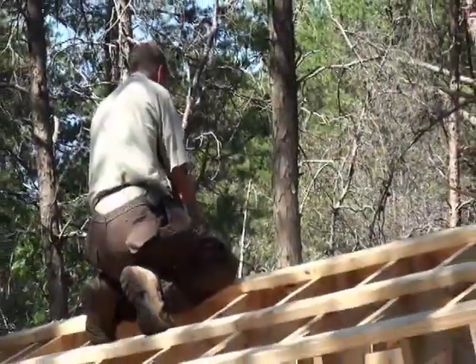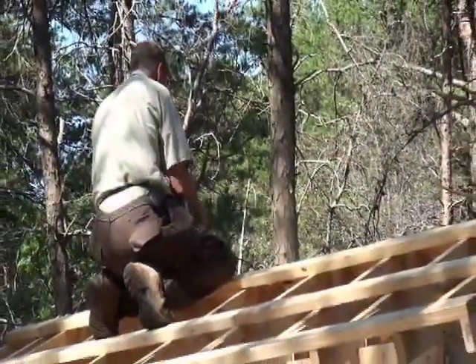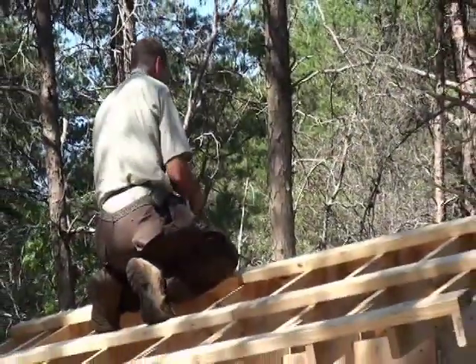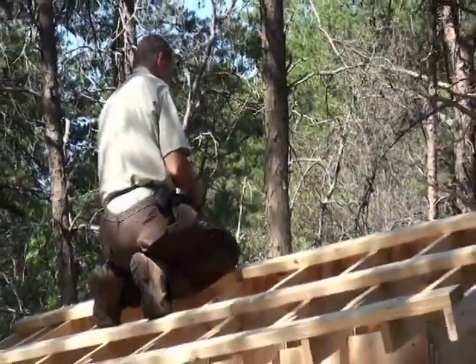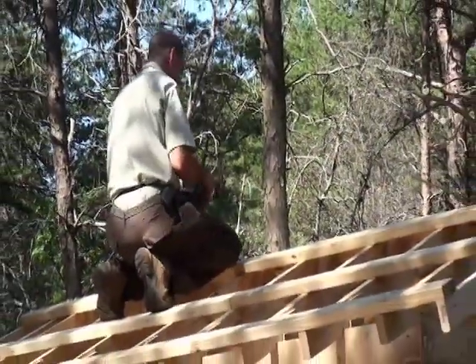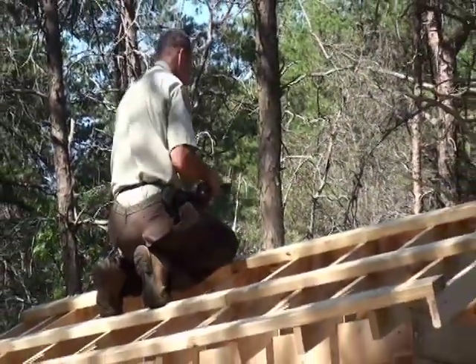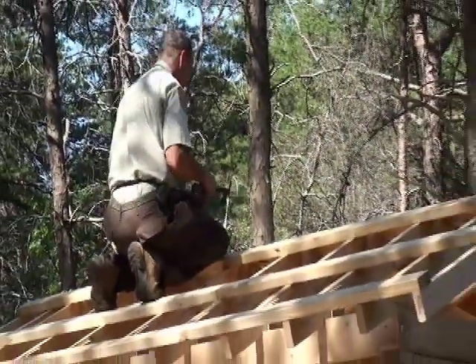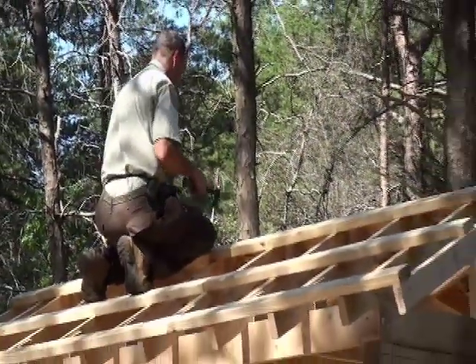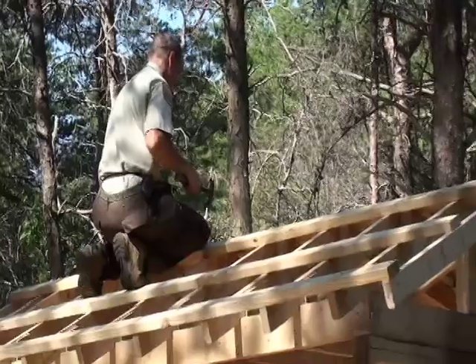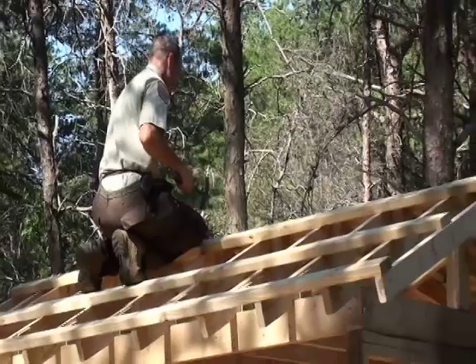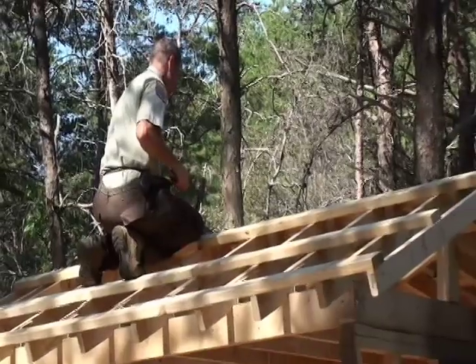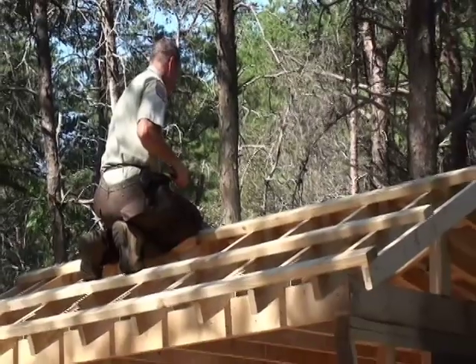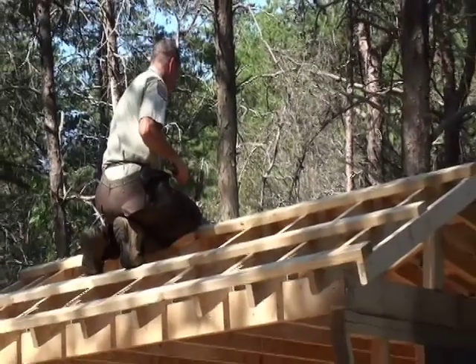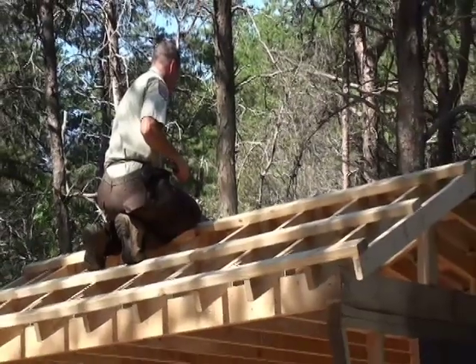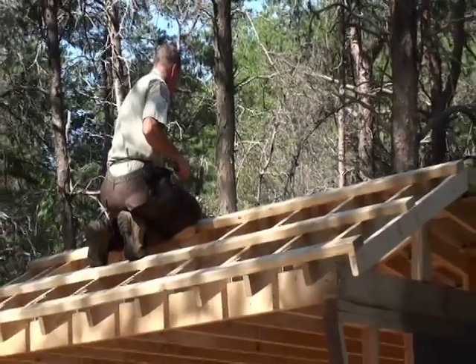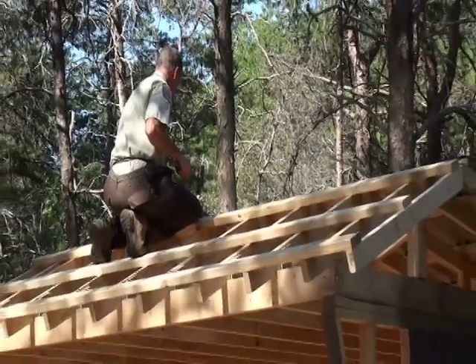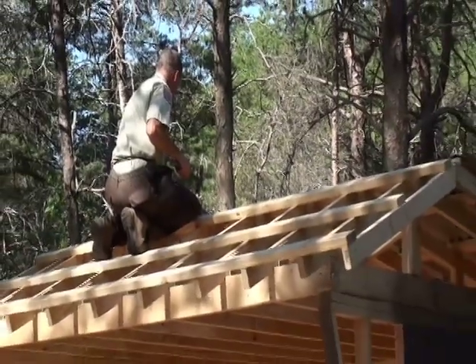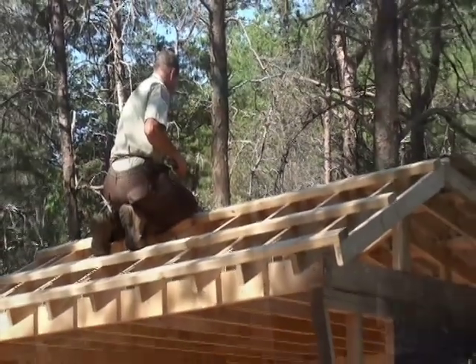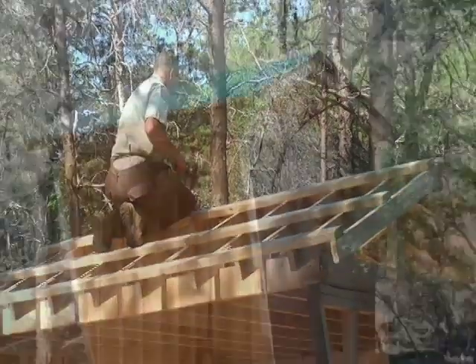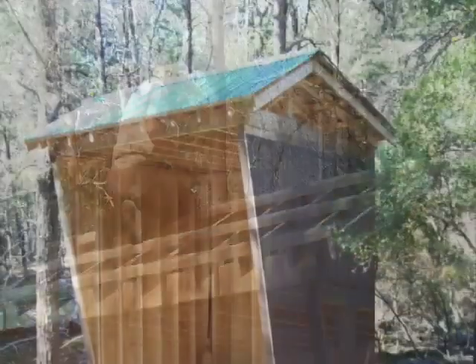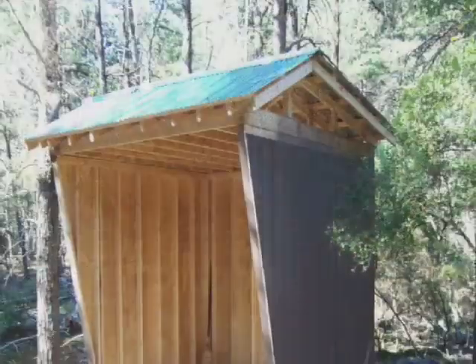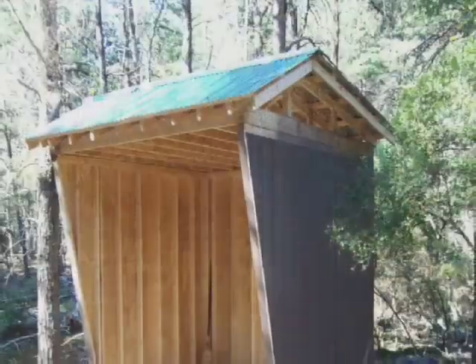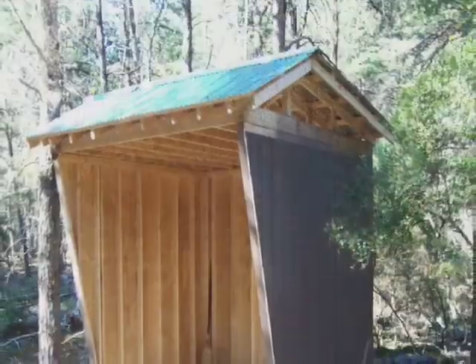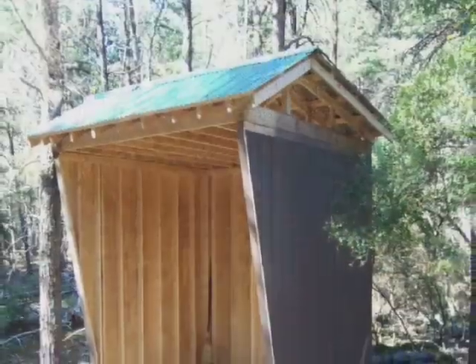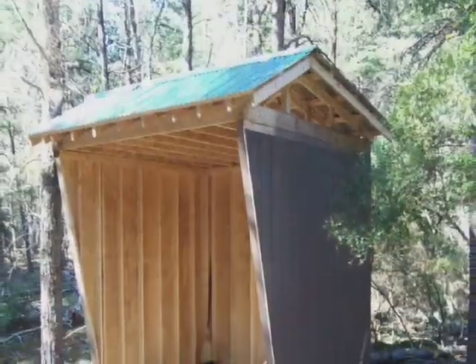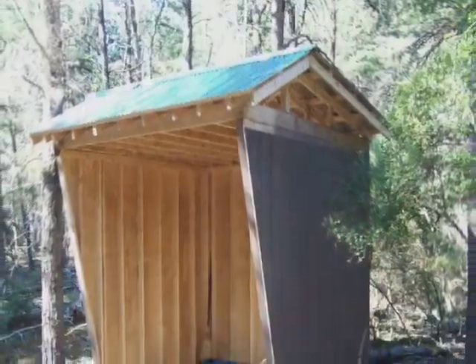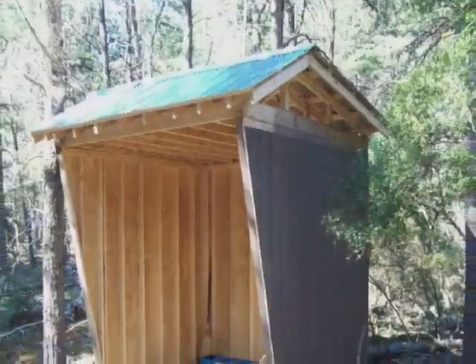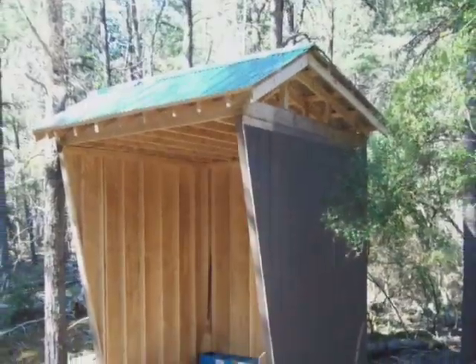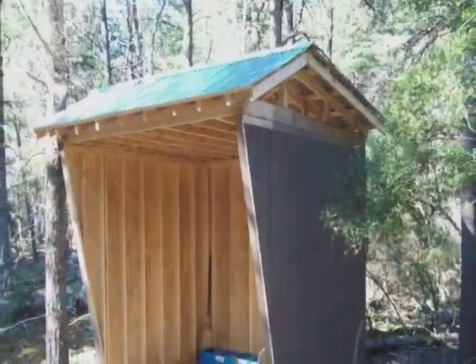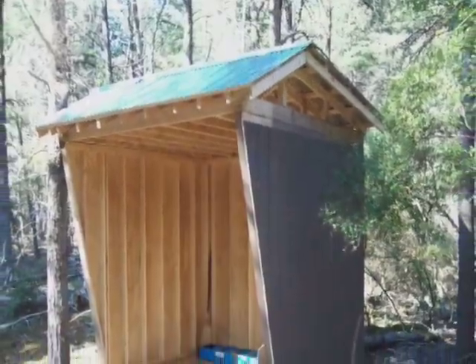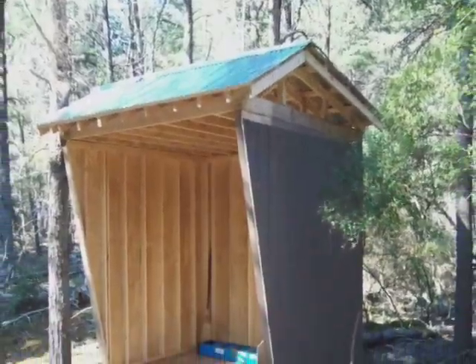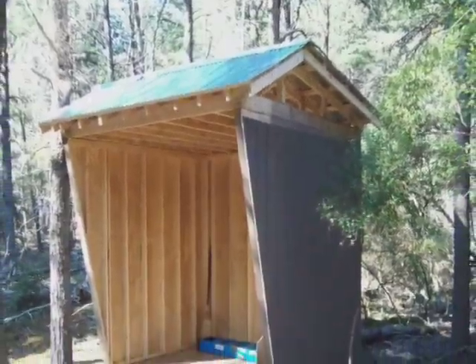After the tin and the ridge cap were added, the shelter really came together and was nearing completion.